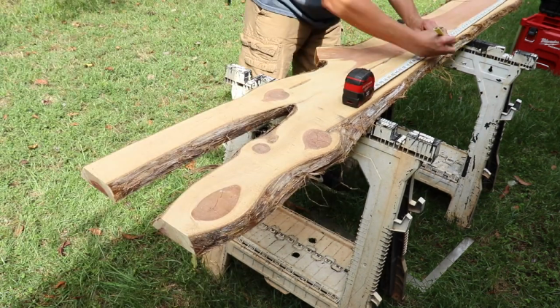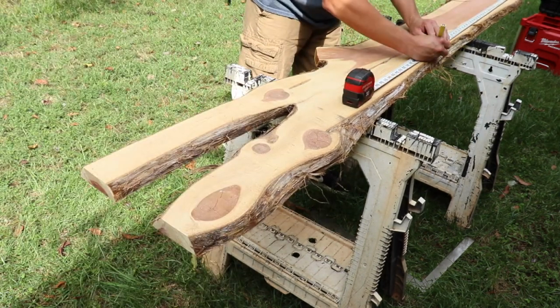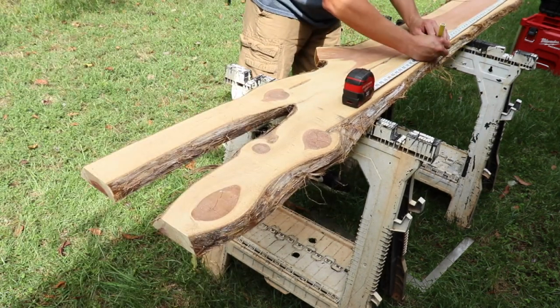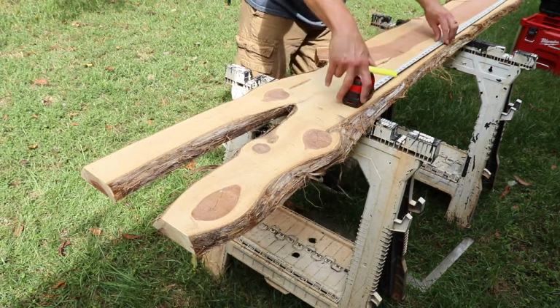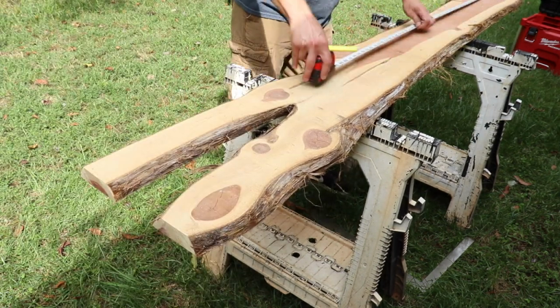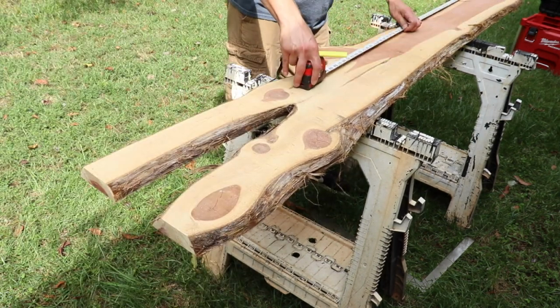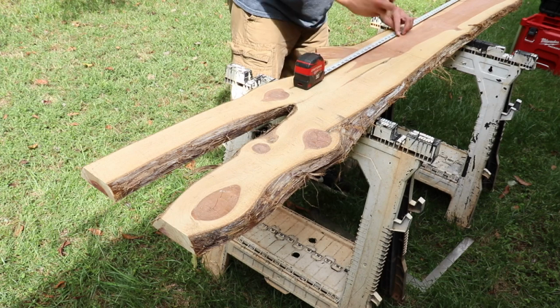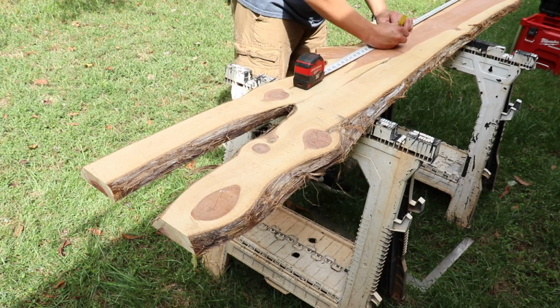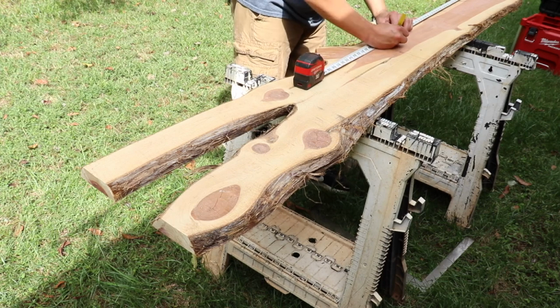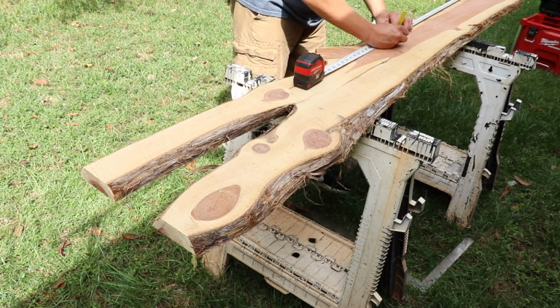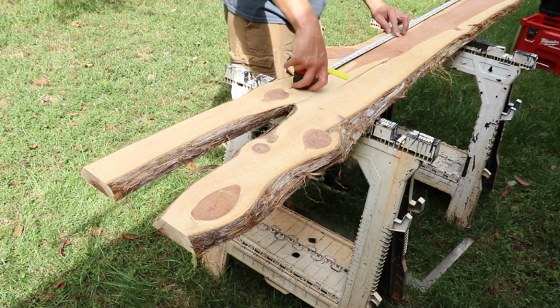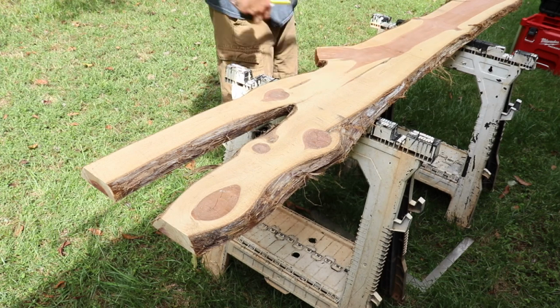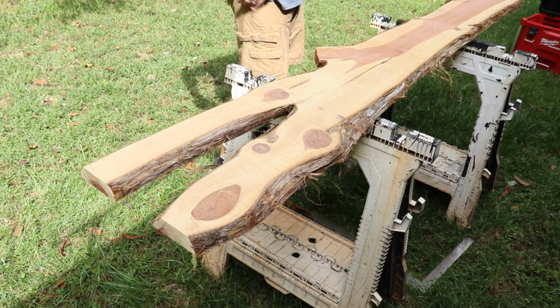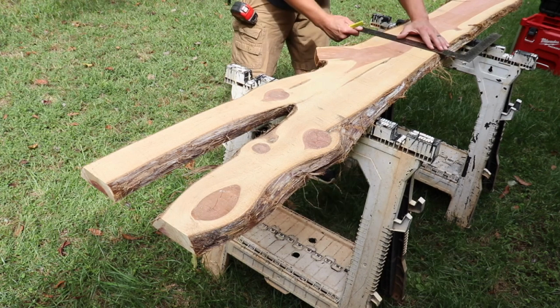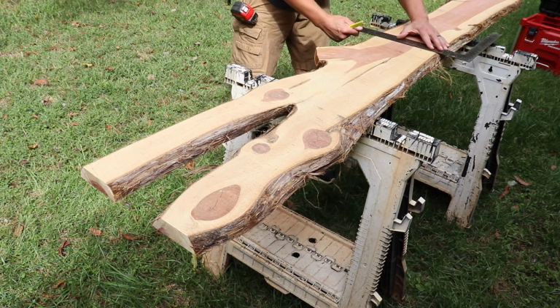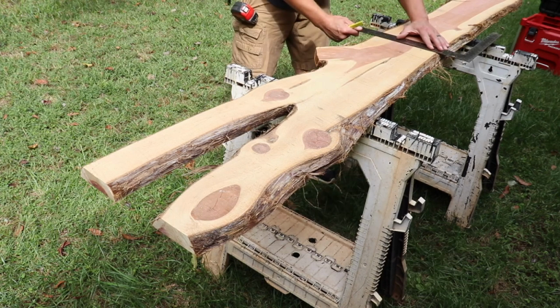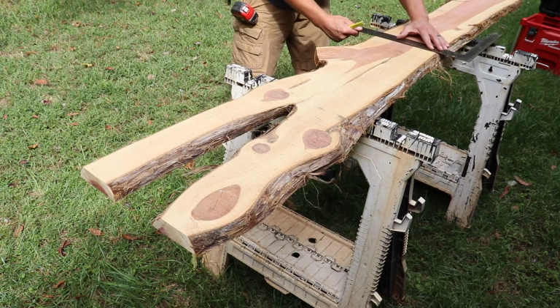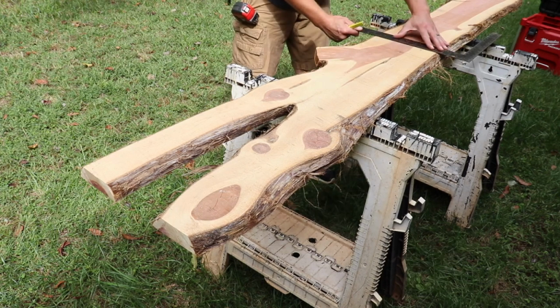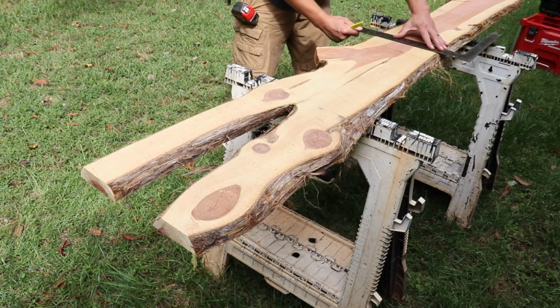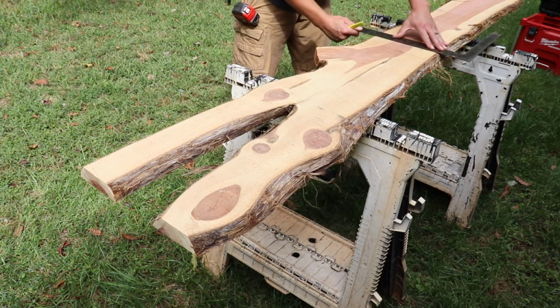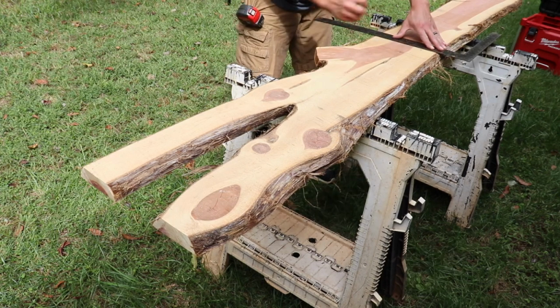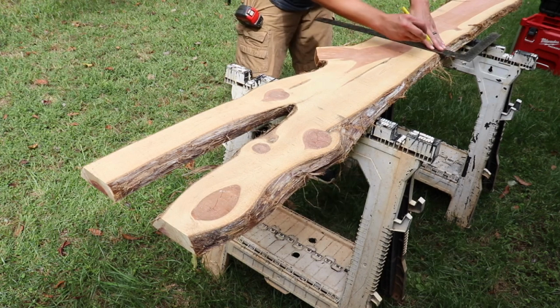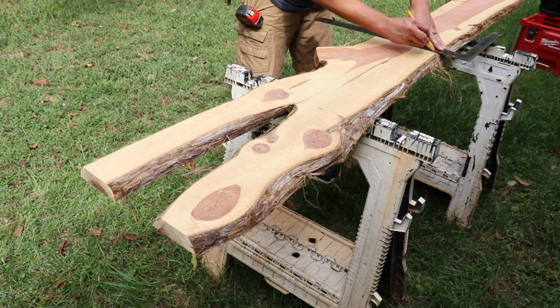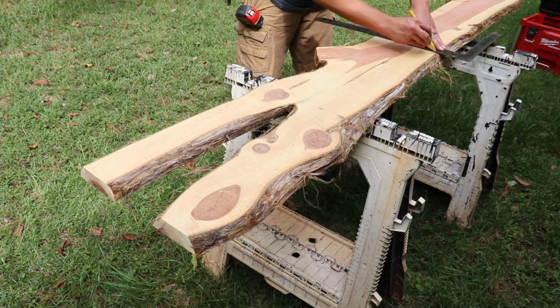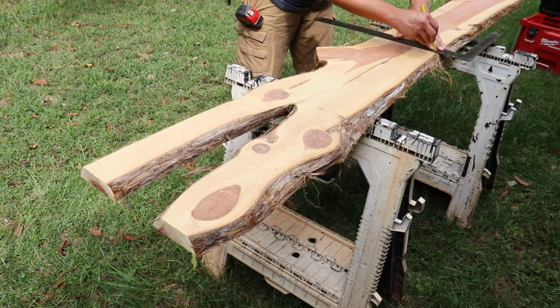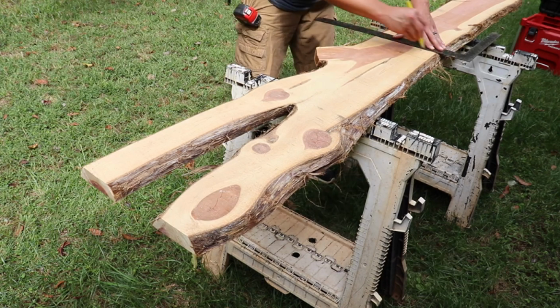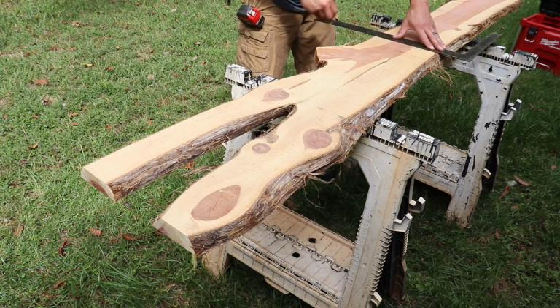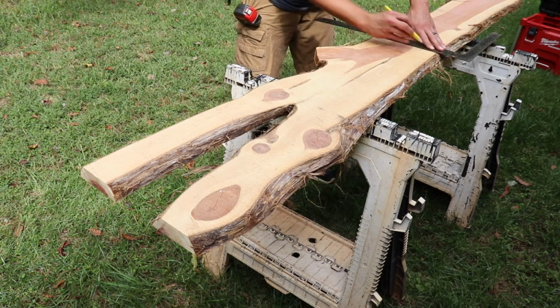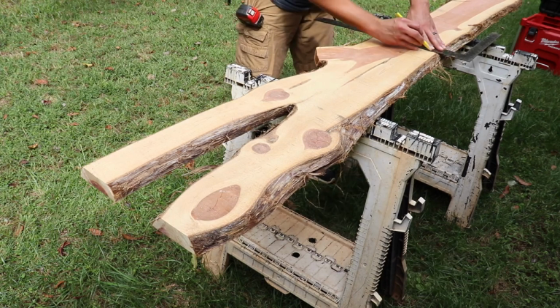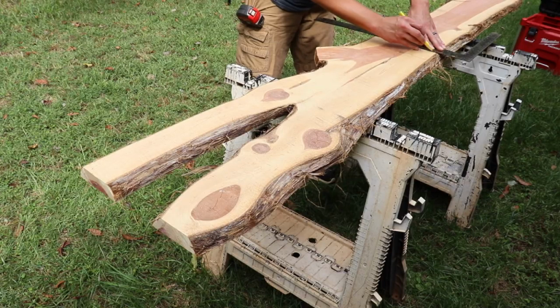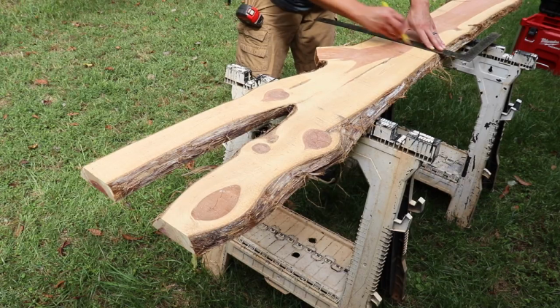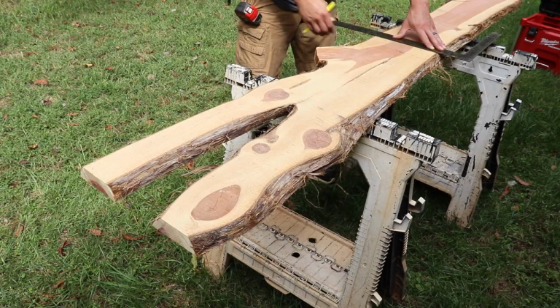Next I'll measure down to the center of the board at 44 inches and mark a line. From here I'll use the circular saw and cut this board in half.